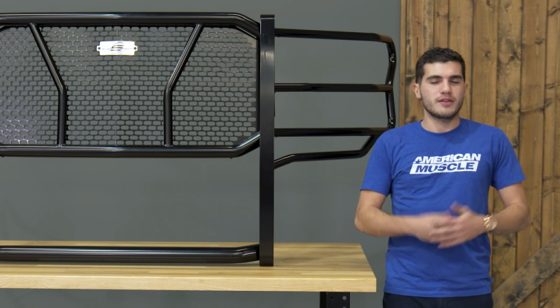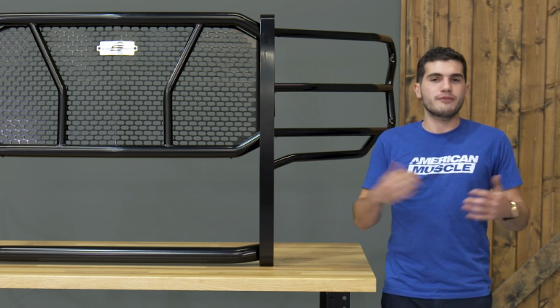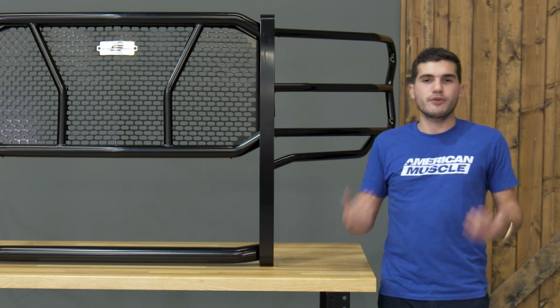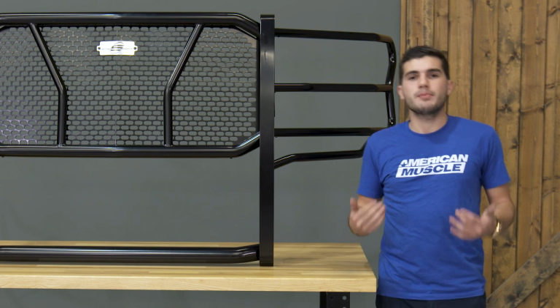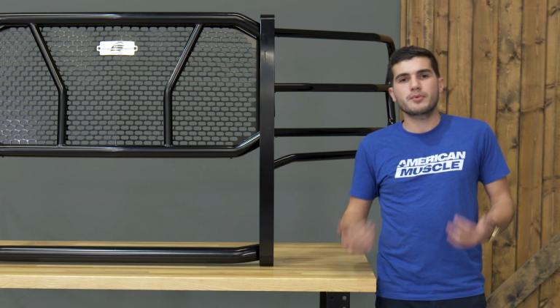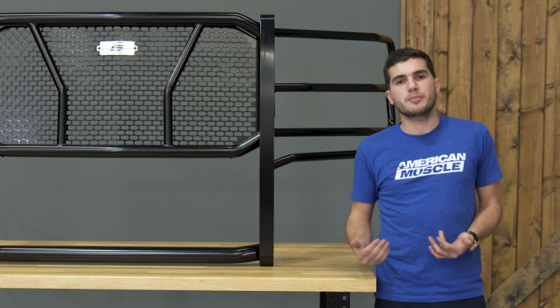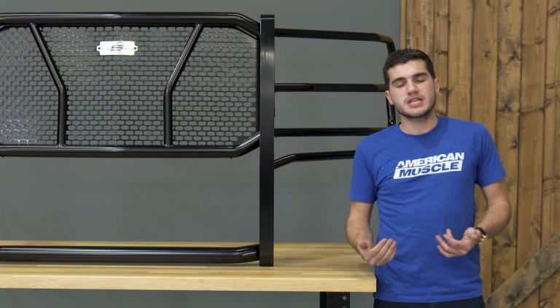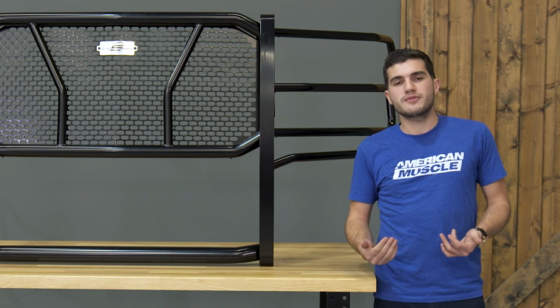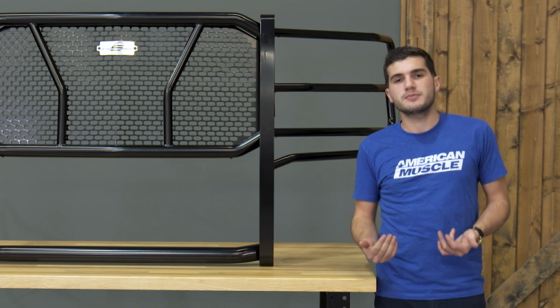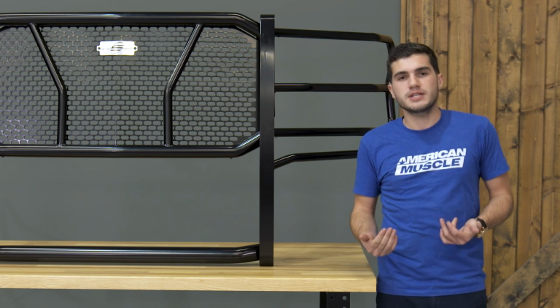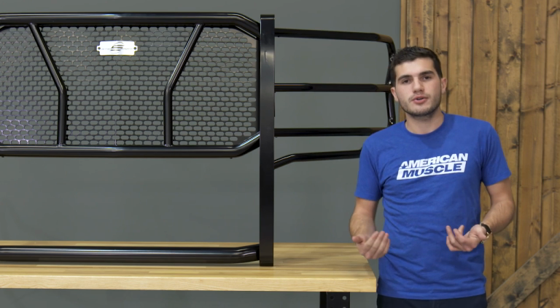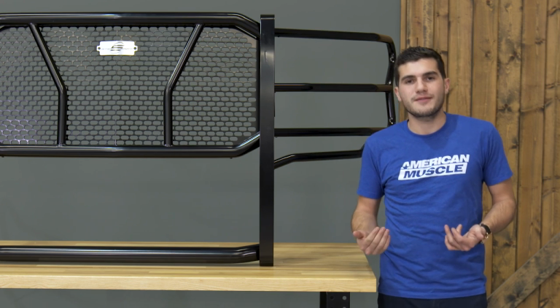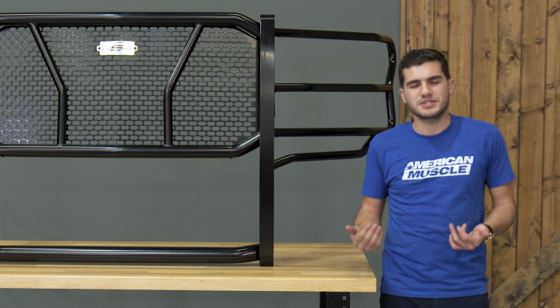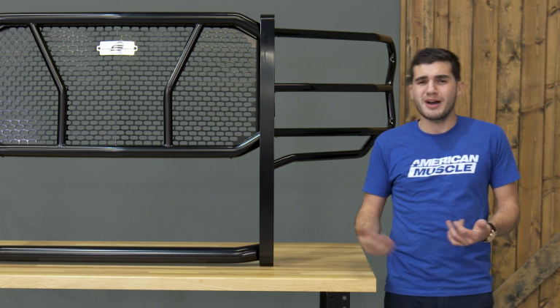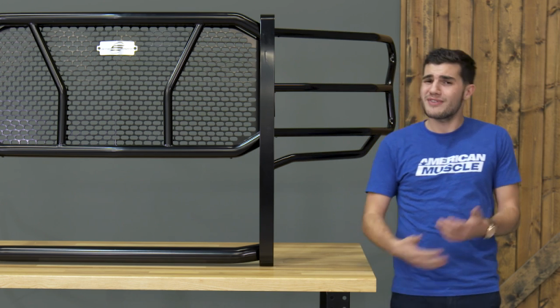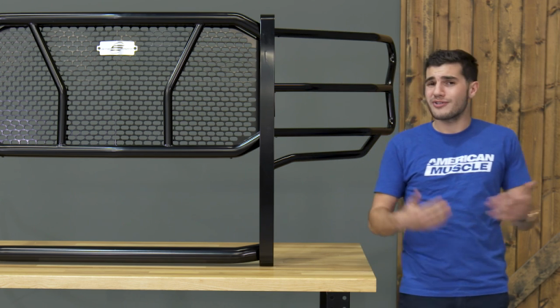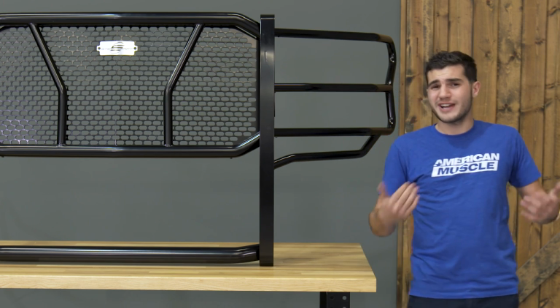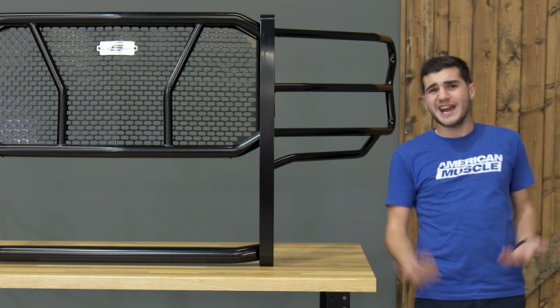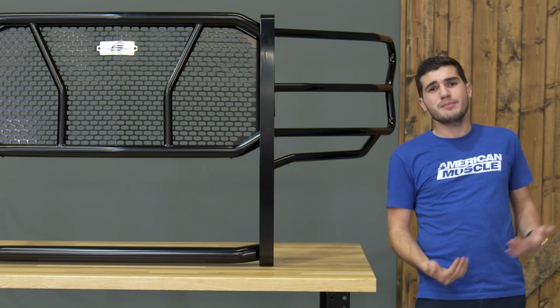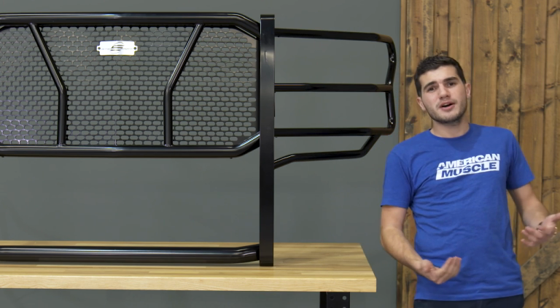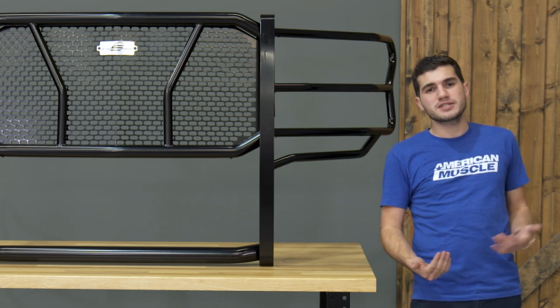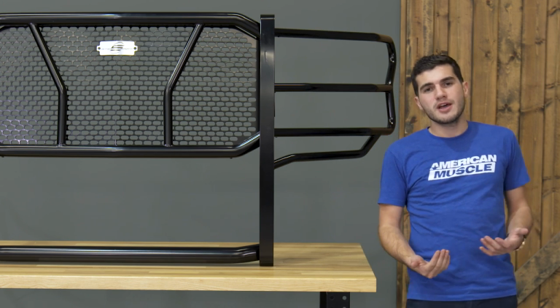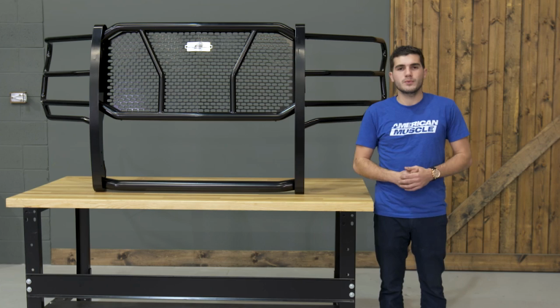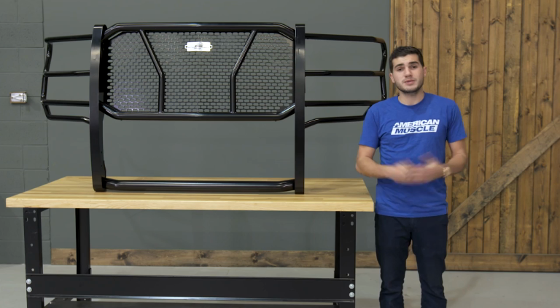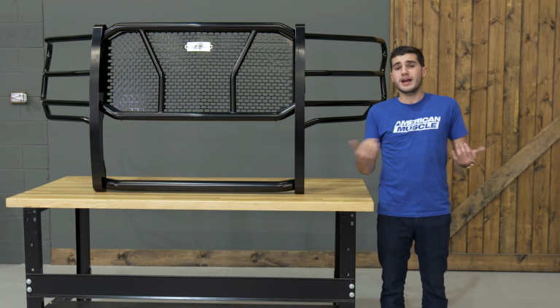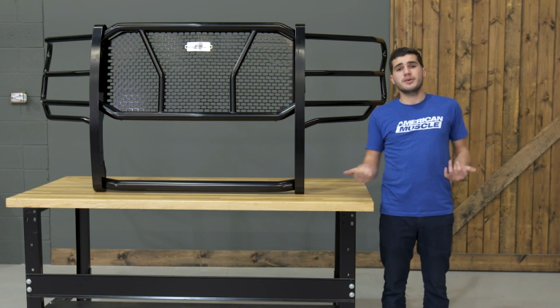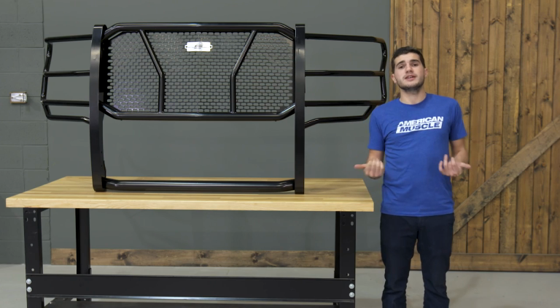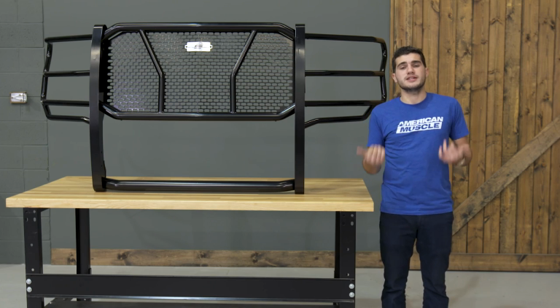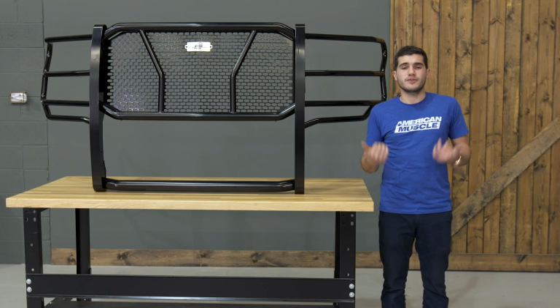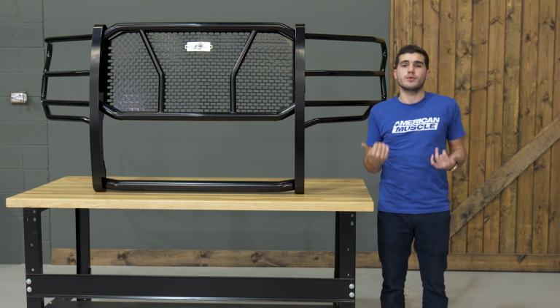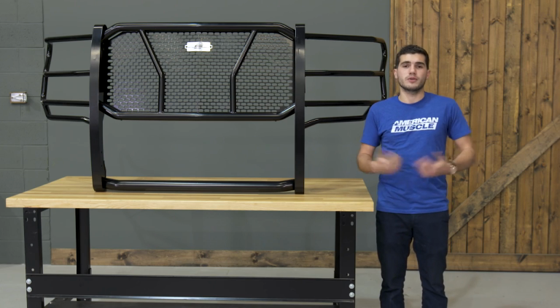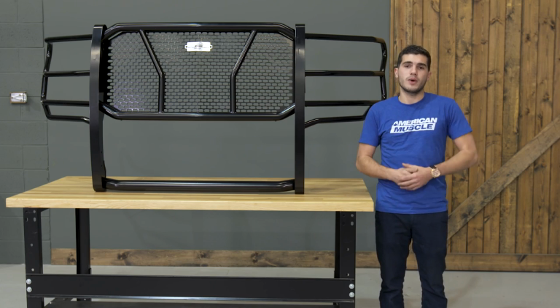That front bumper replacement from Steelcraft is about $580, which in my opinion is very worthwhile.